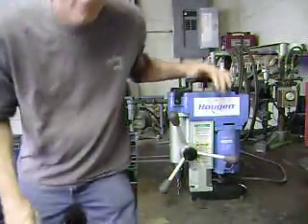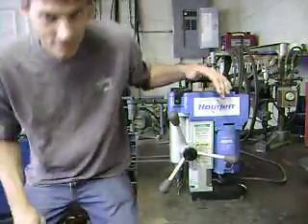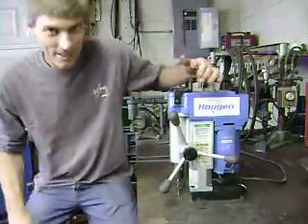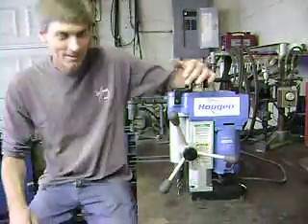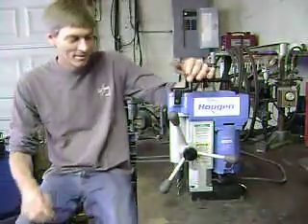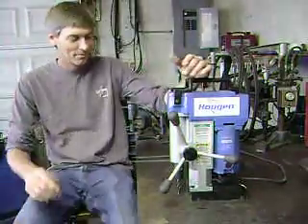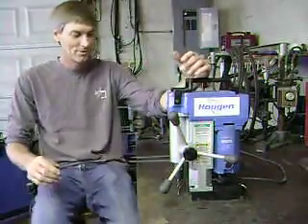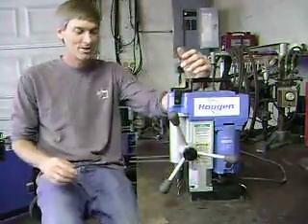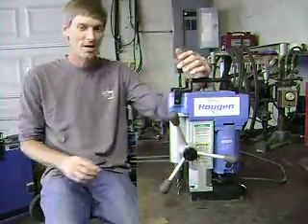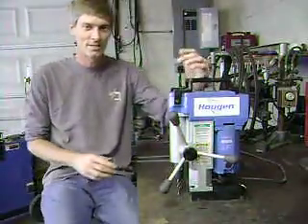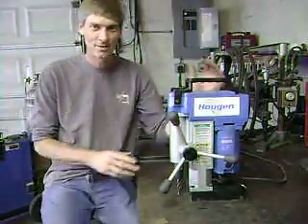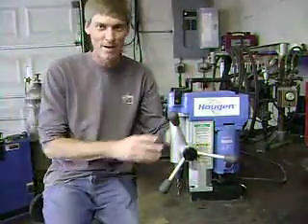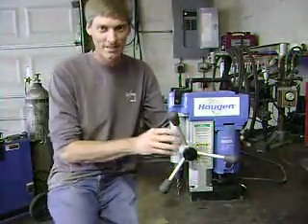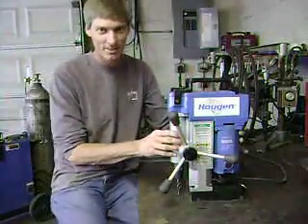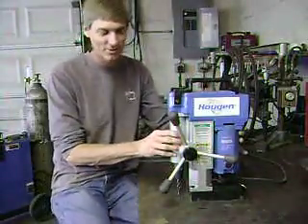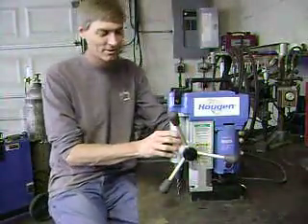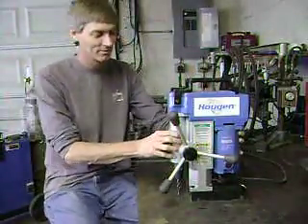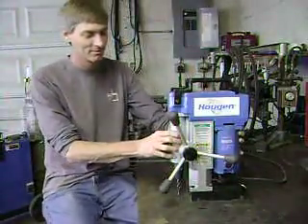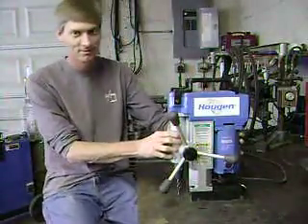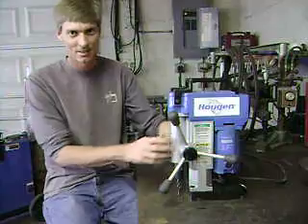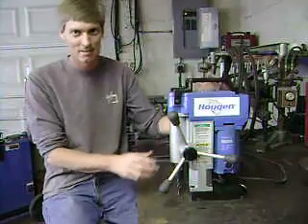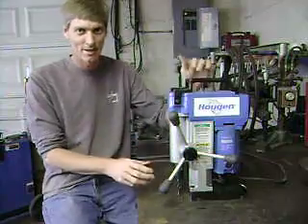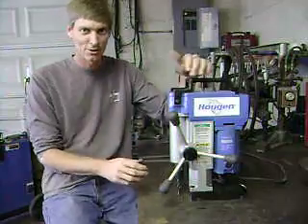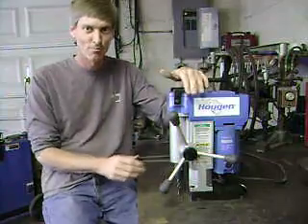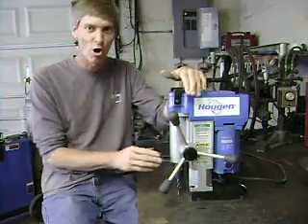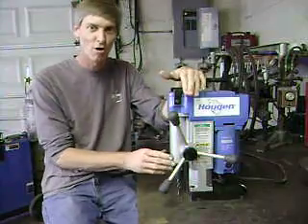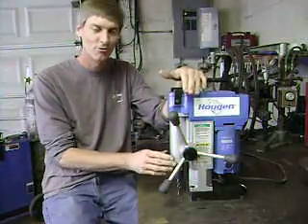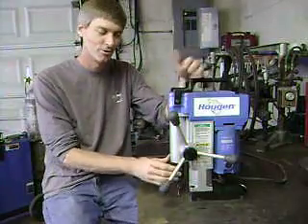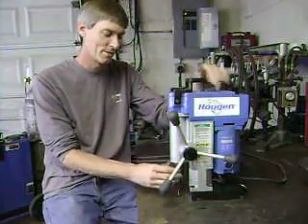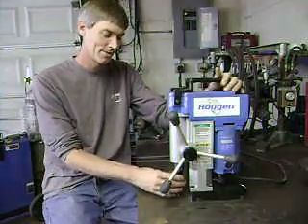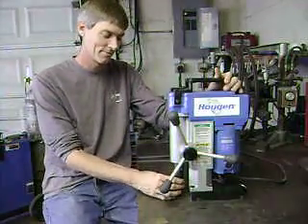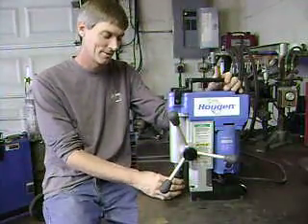Today I'm going to tell you how to take your magnetic drill and make a small drill press out of it.